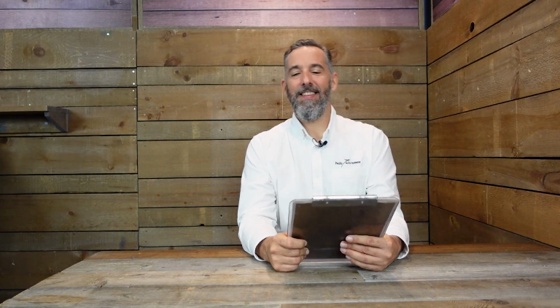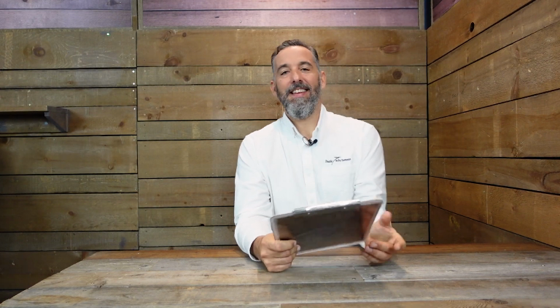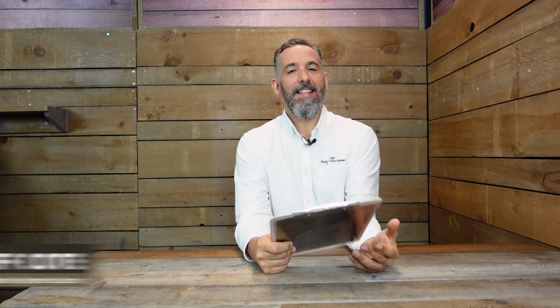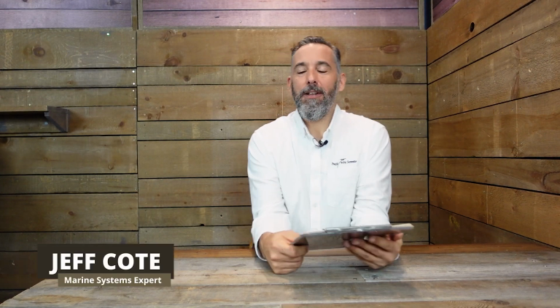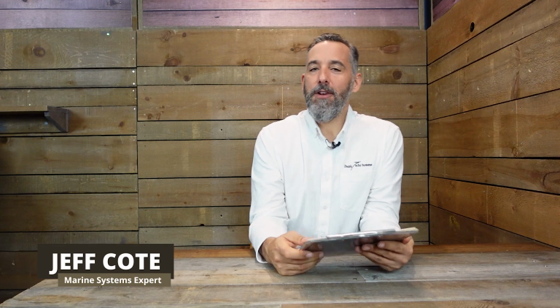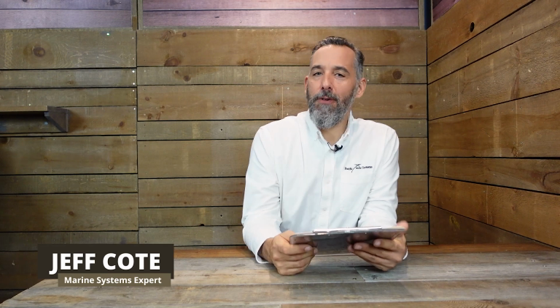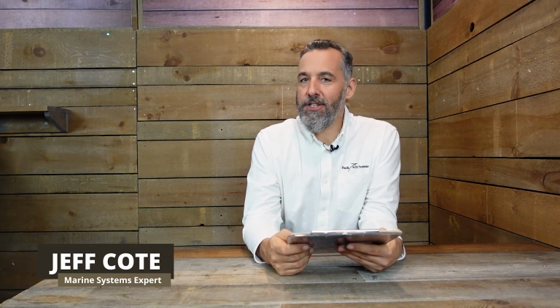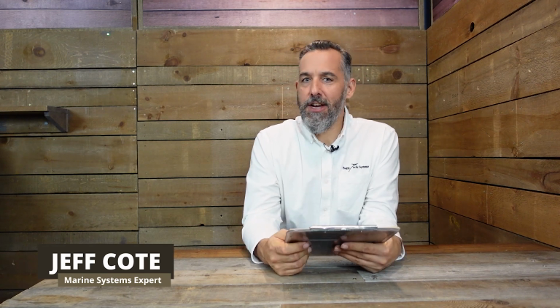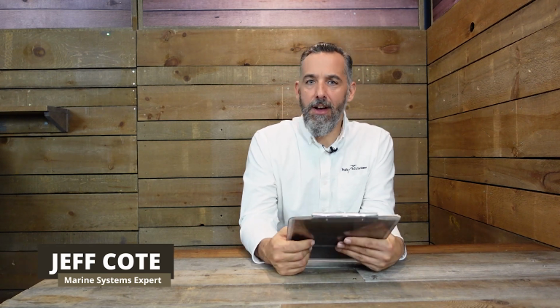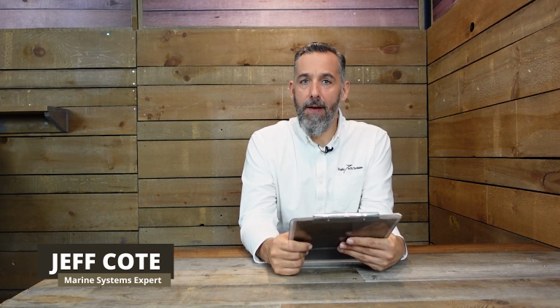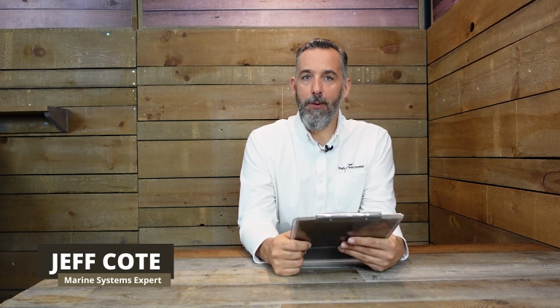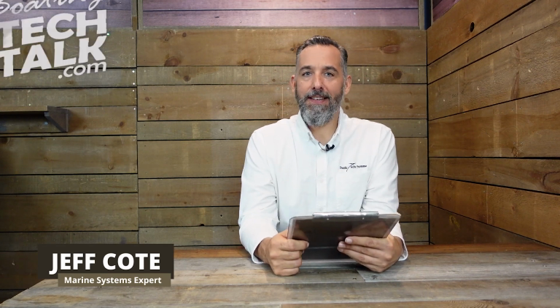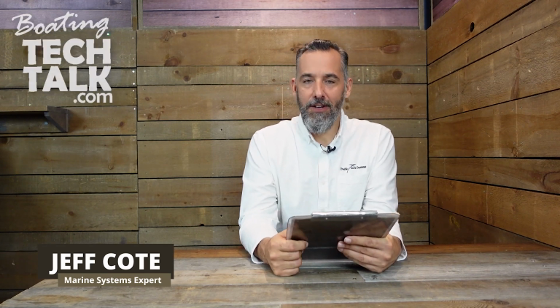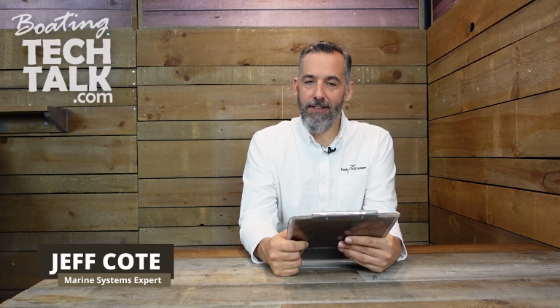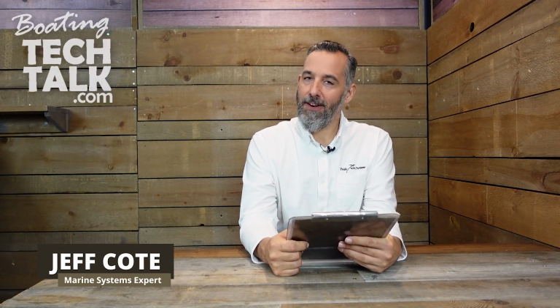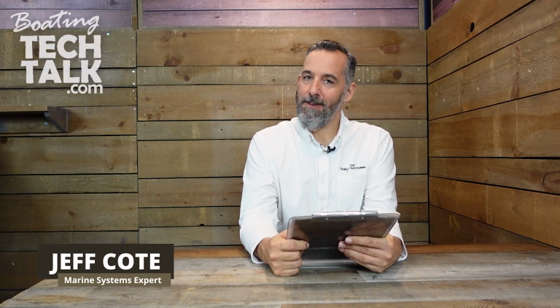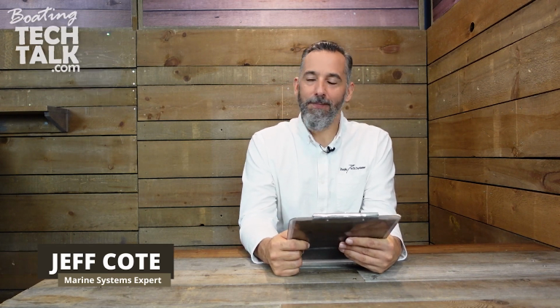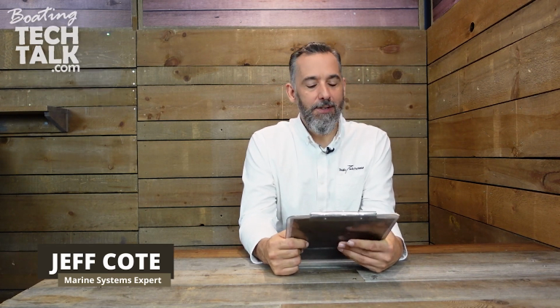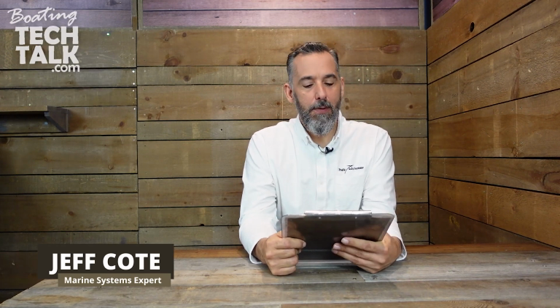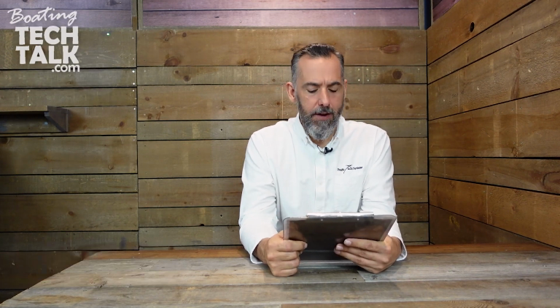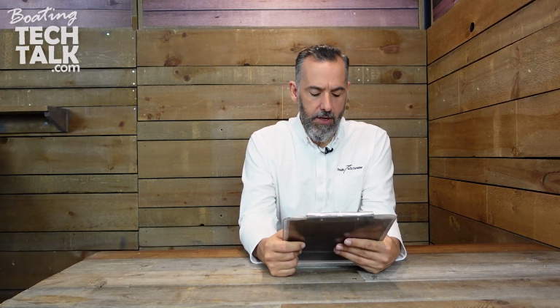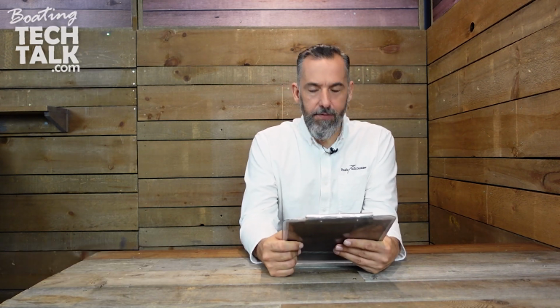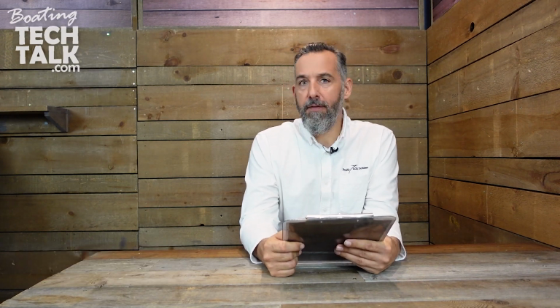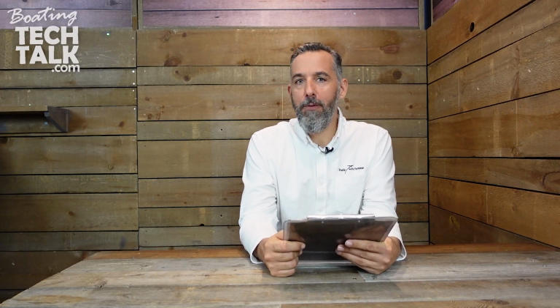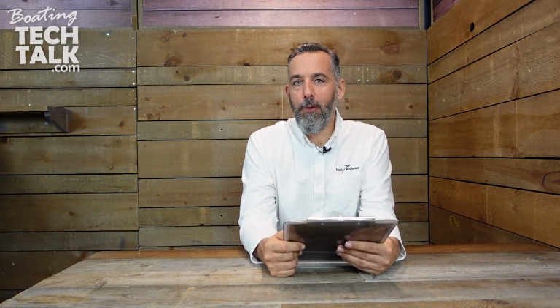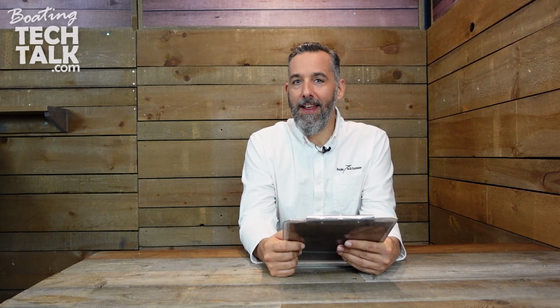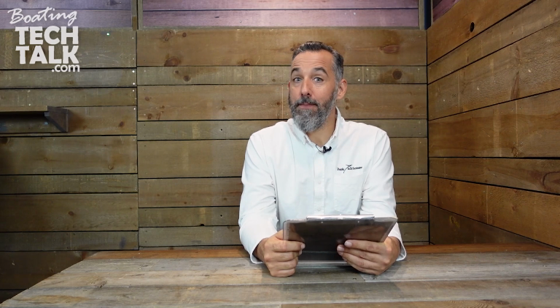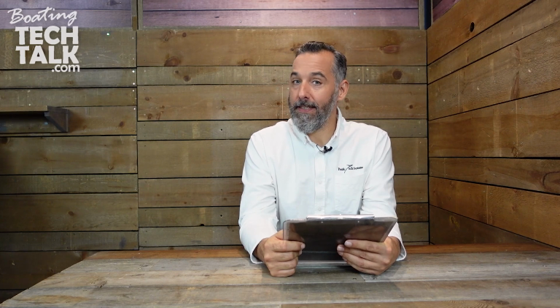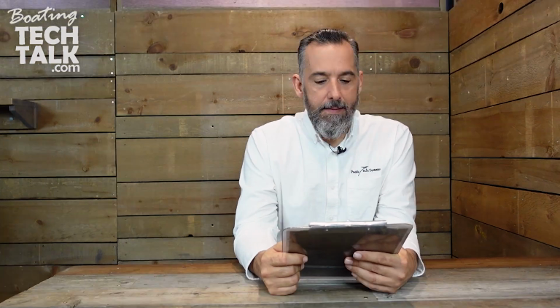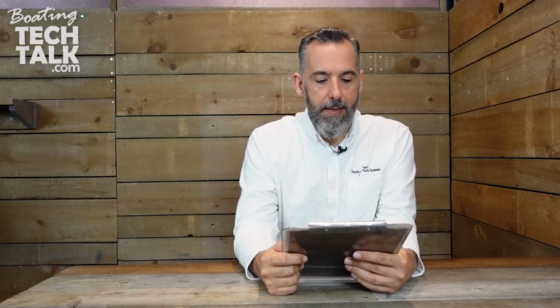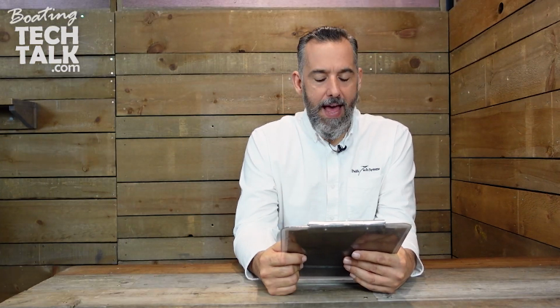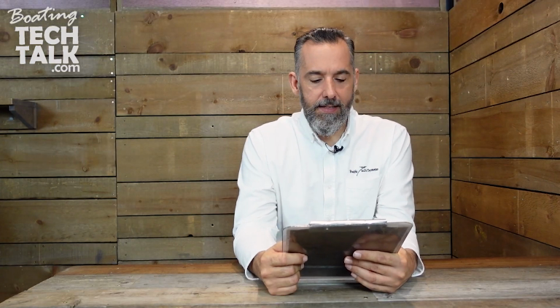Hi, welcome to another edition of BoatingTechTalk.com. We've got a question from a fellow boater named Bill.